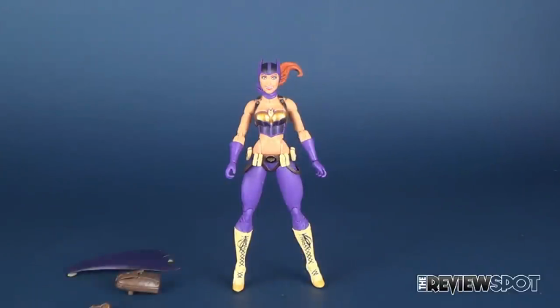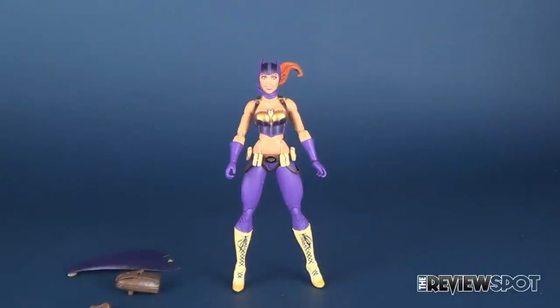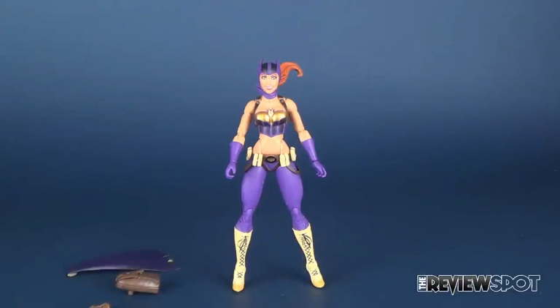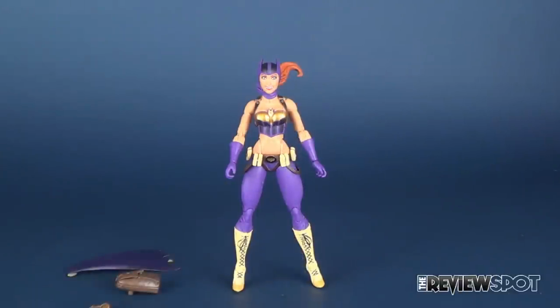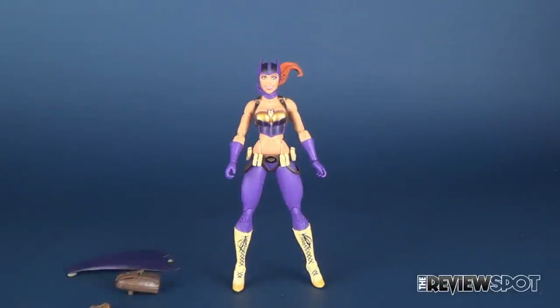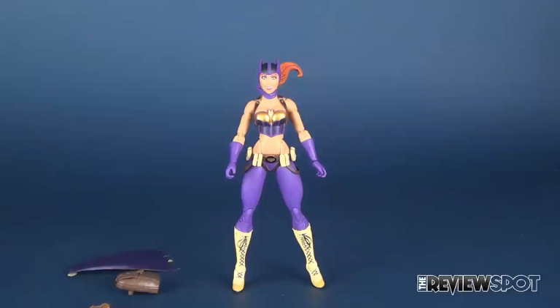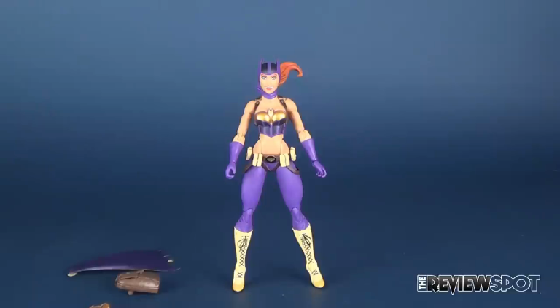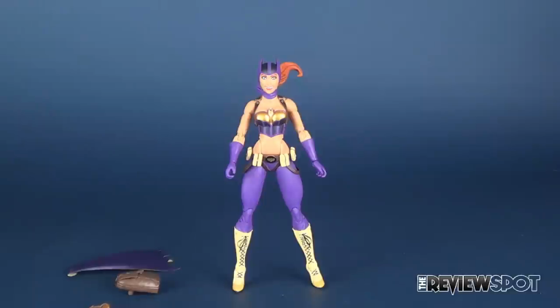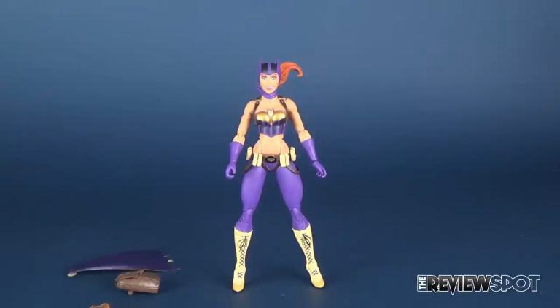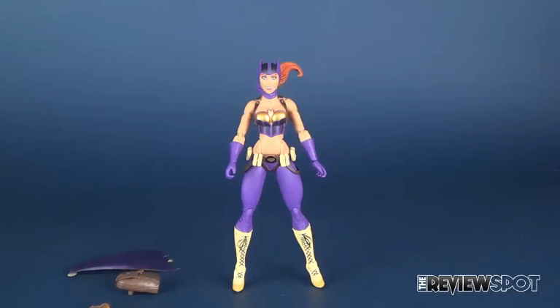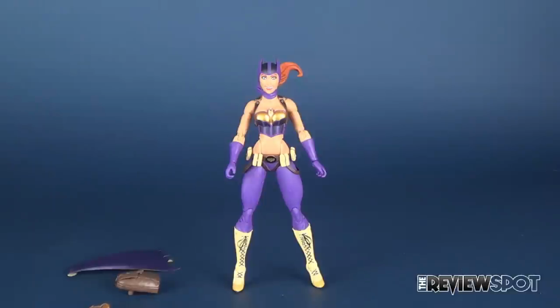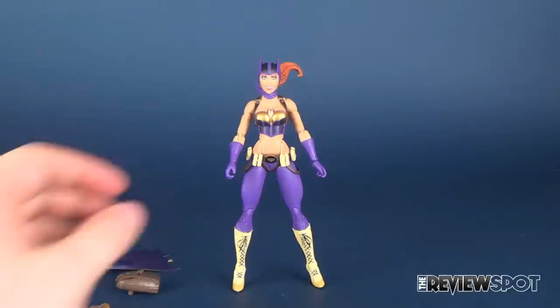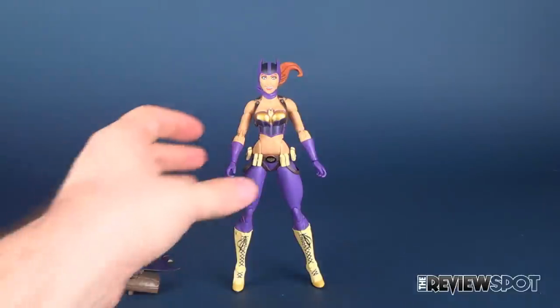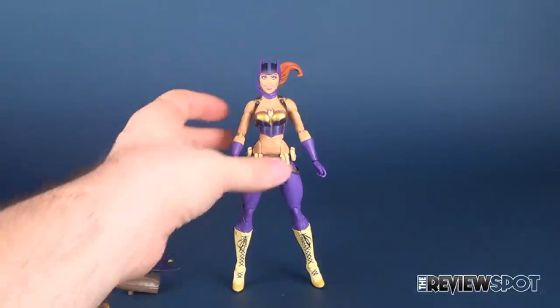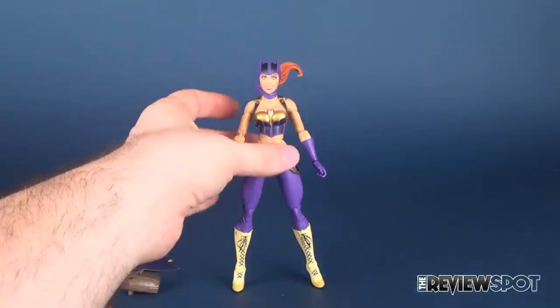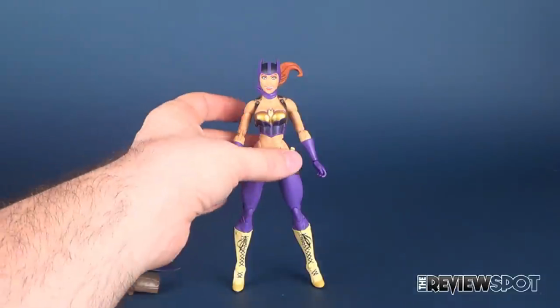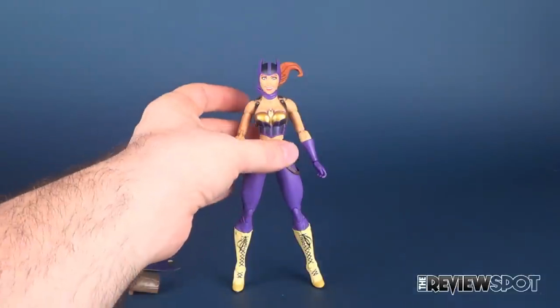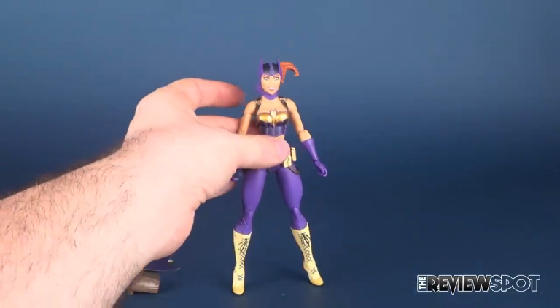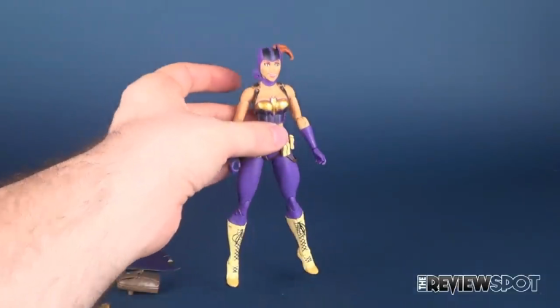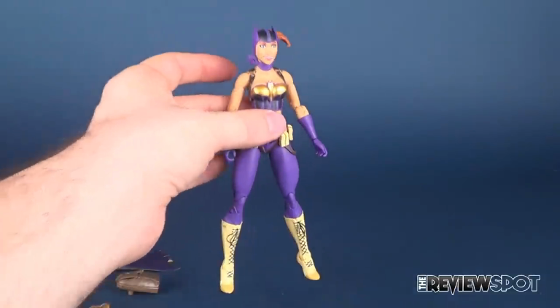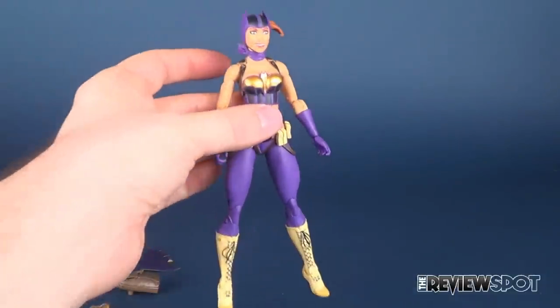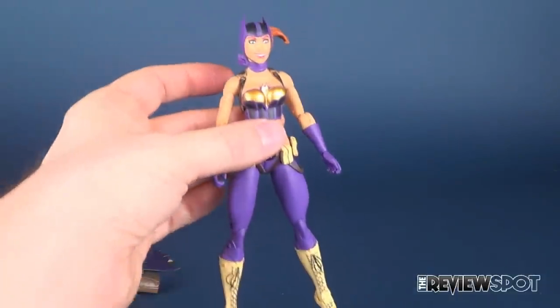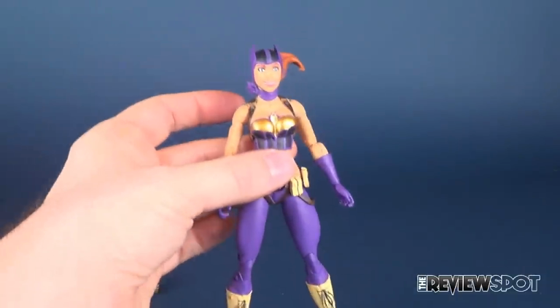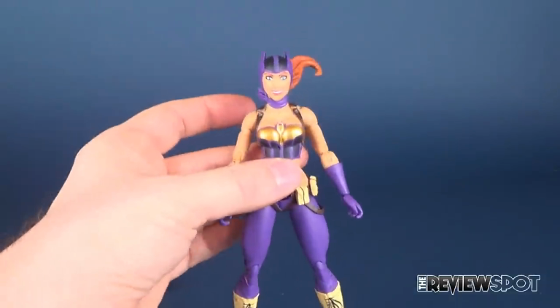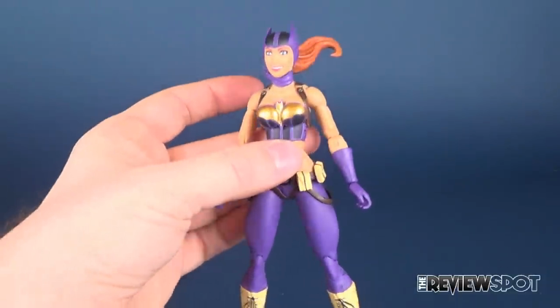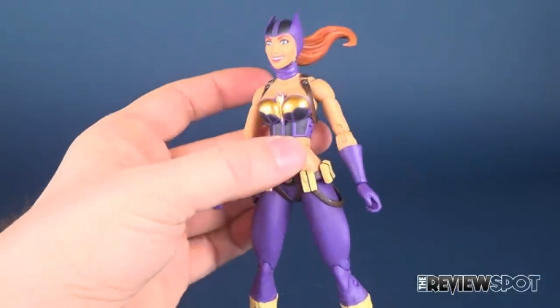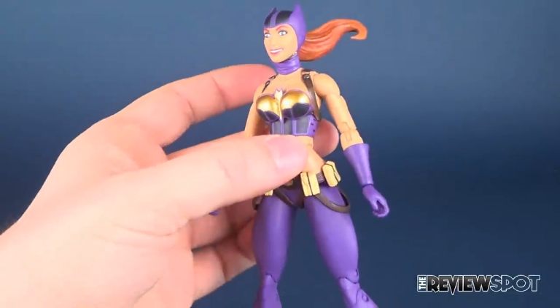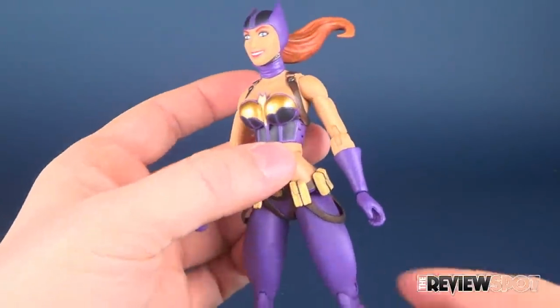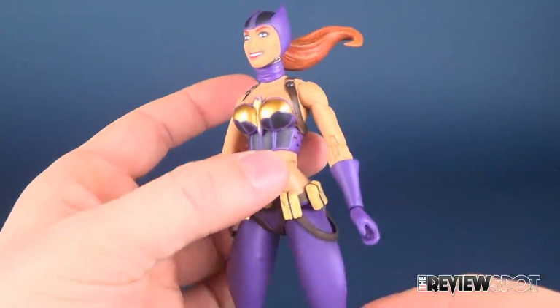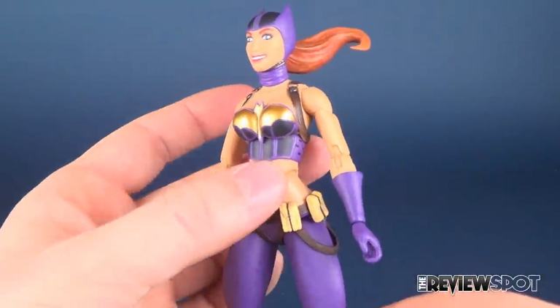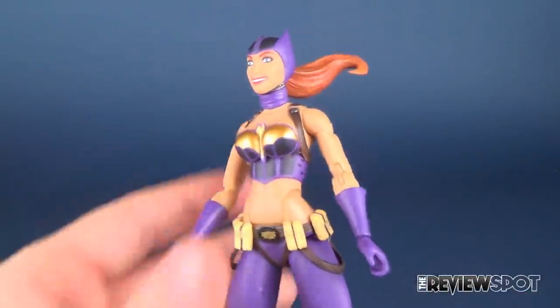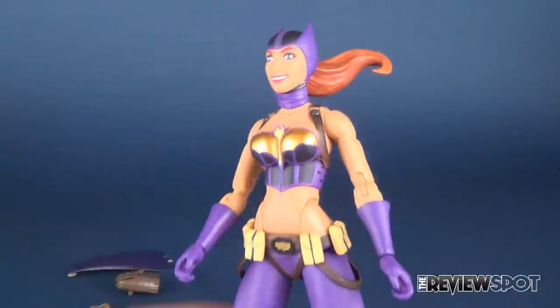She gets three accessories, but we'll look at those in a second. First, let's have a look at the figure.